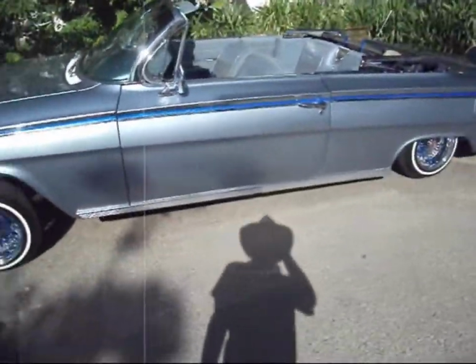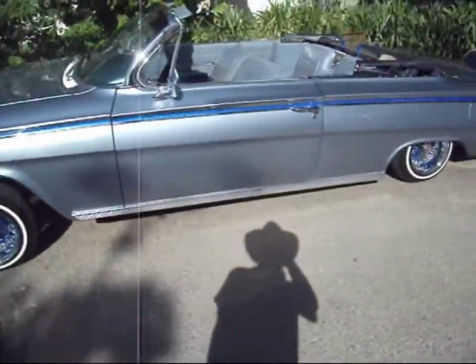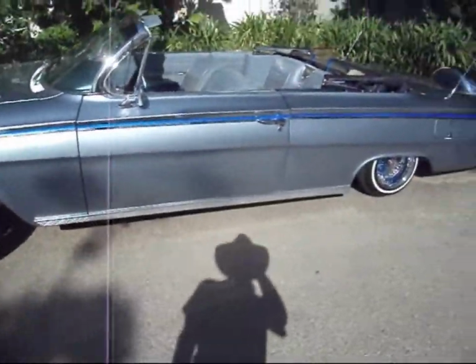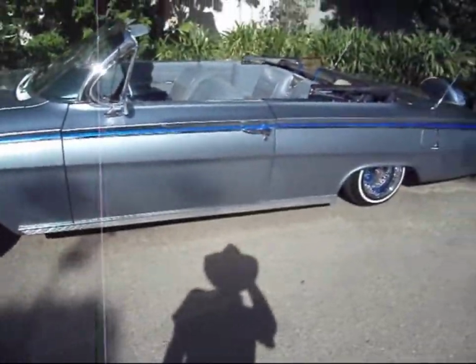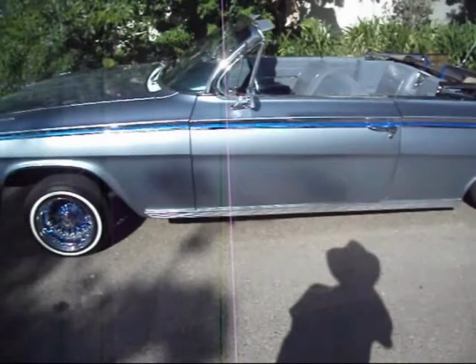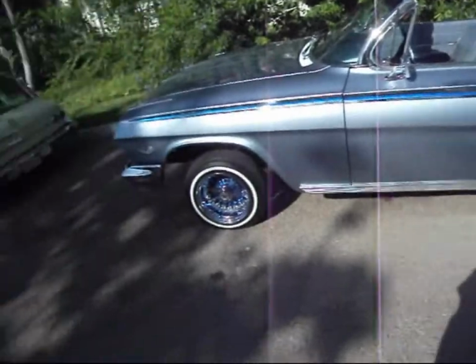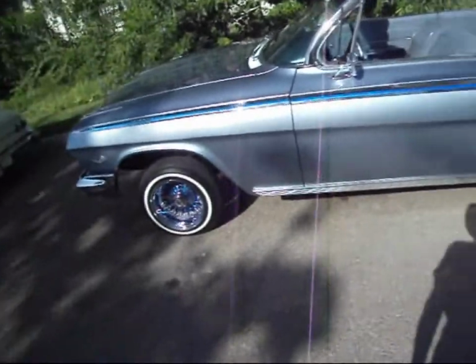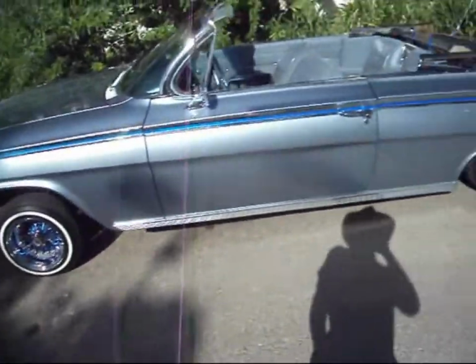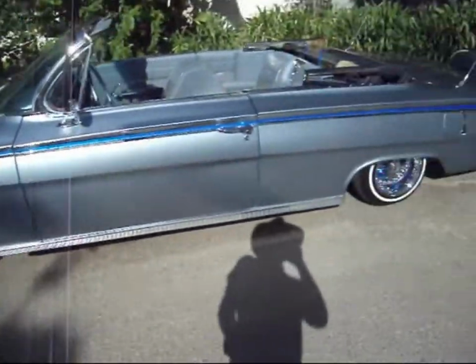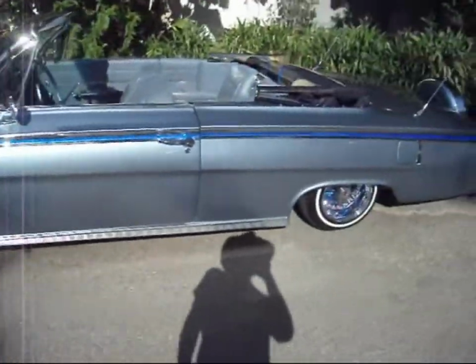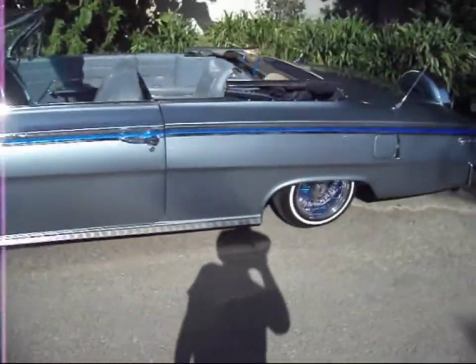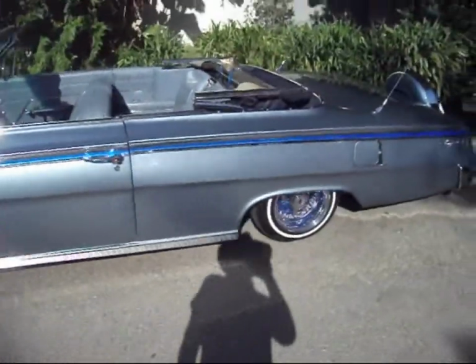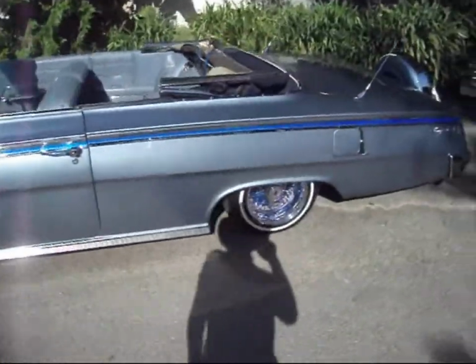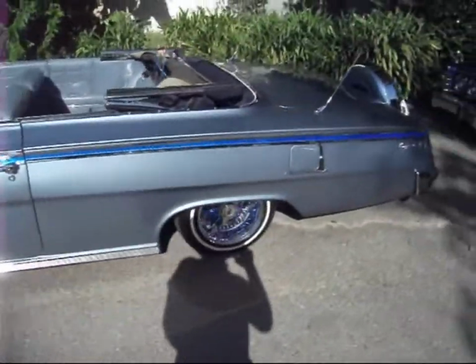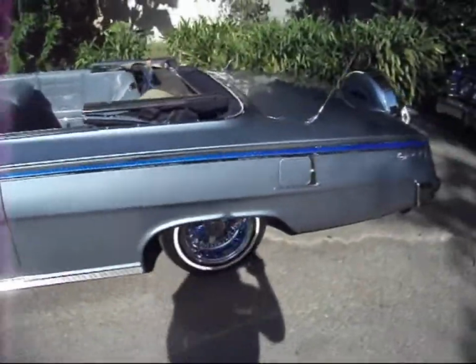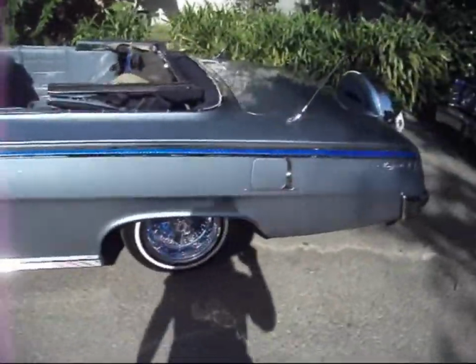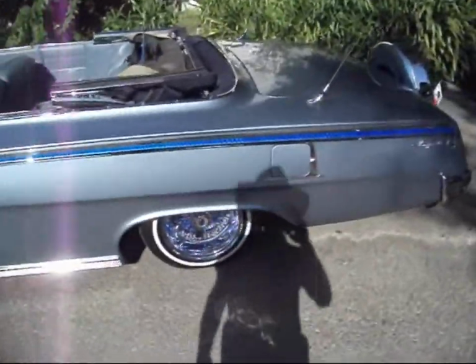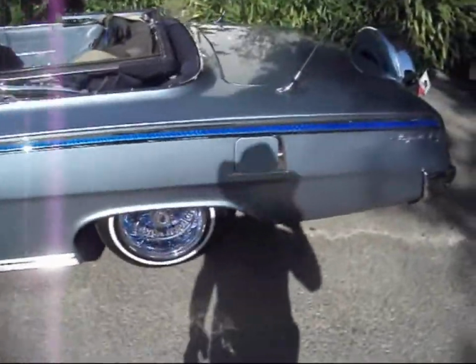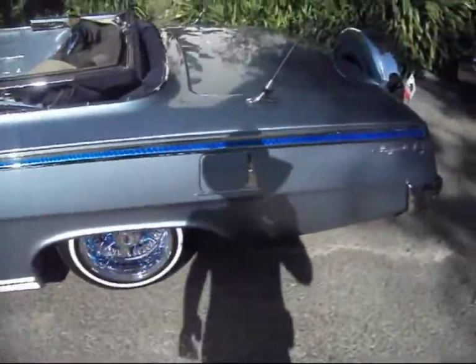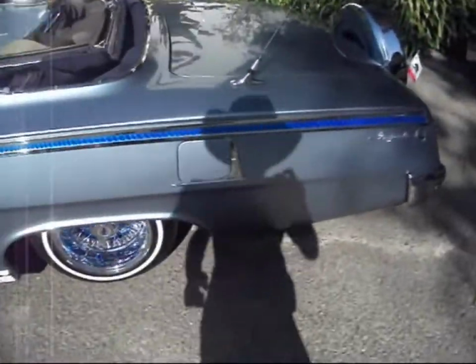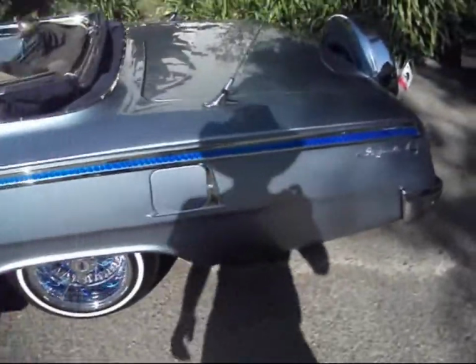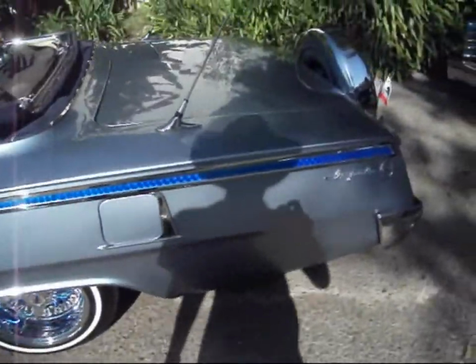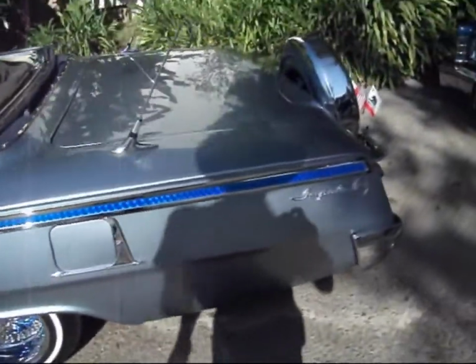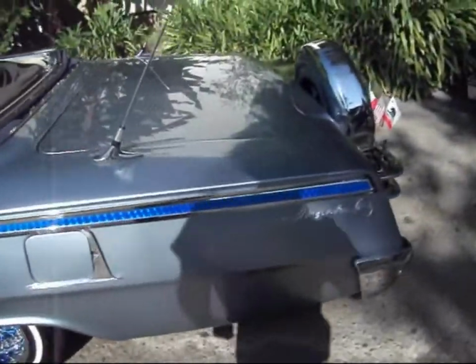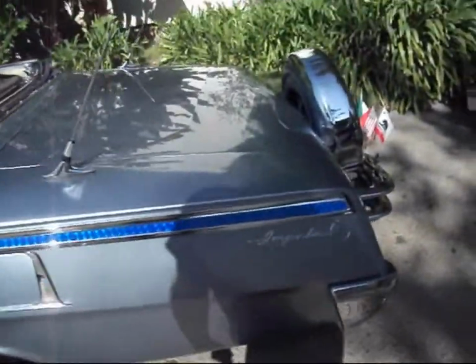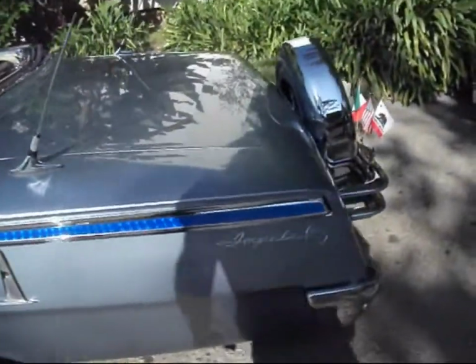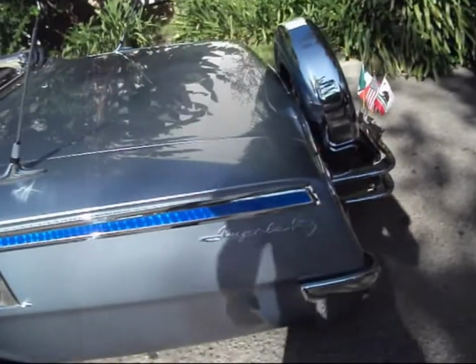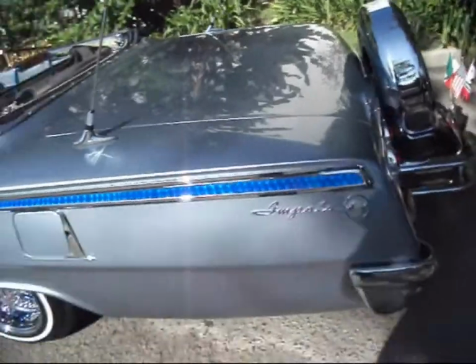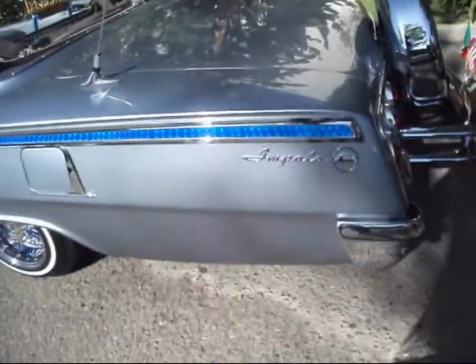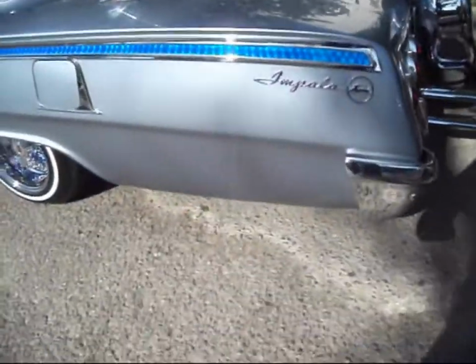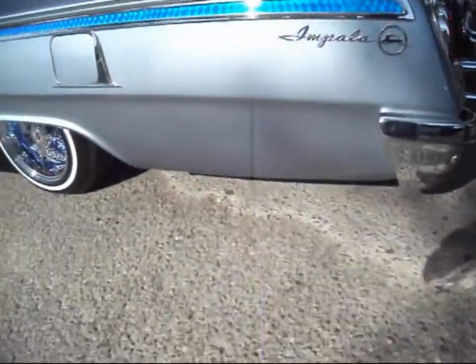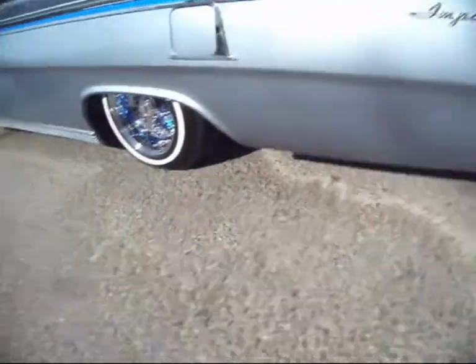Is that beautiful. Wow. Somebody put a lot of work into that. Wow, look at the chrome on that thing.